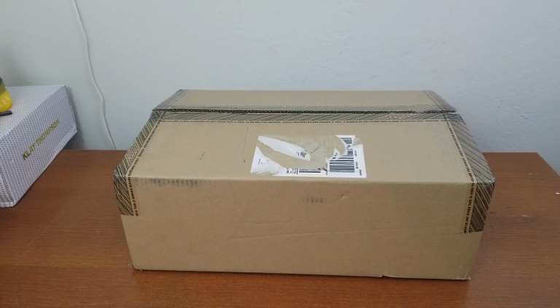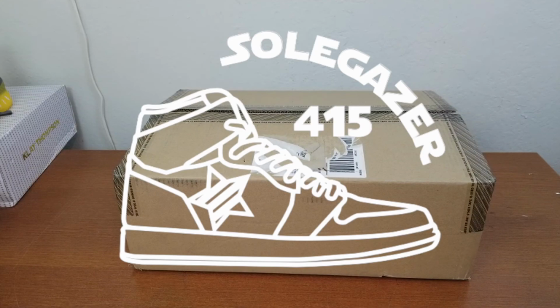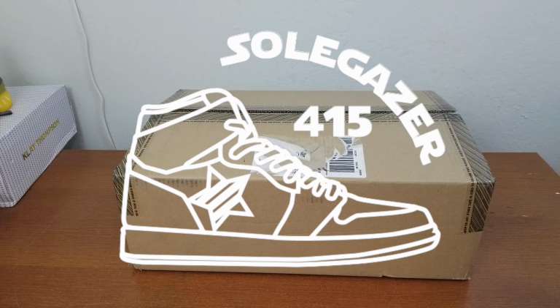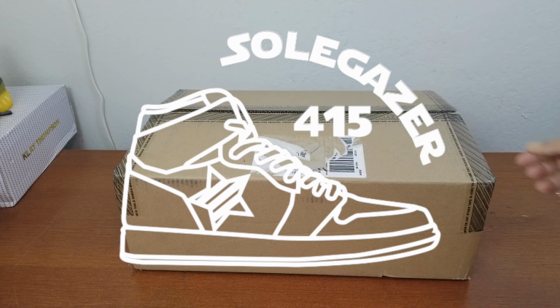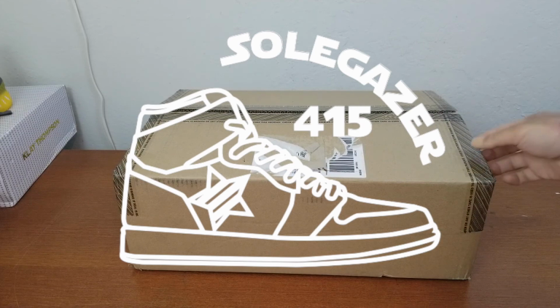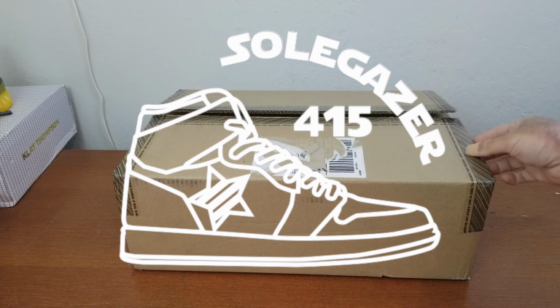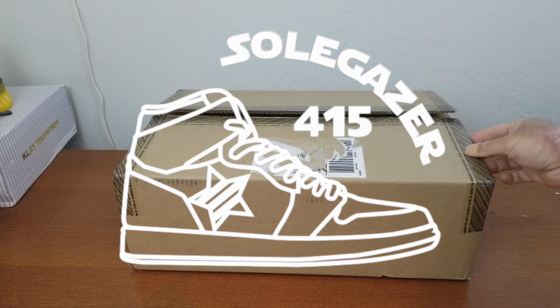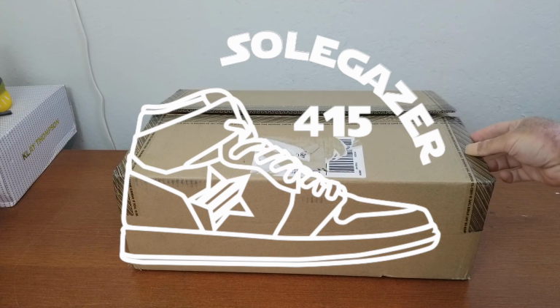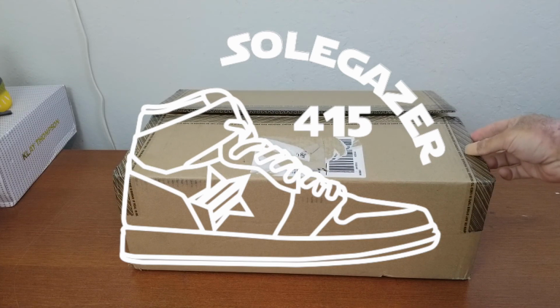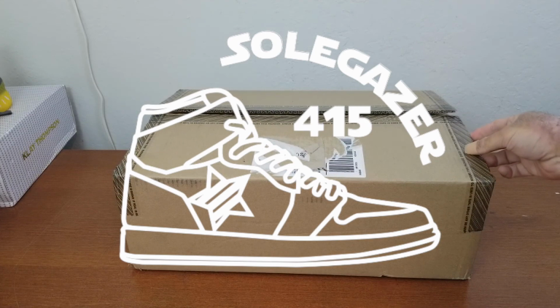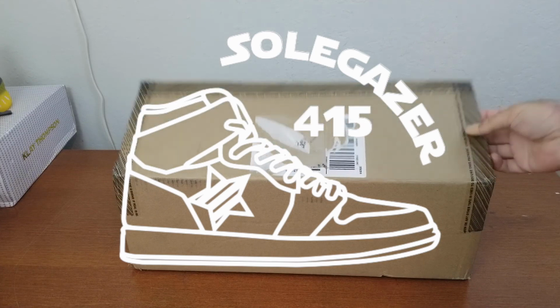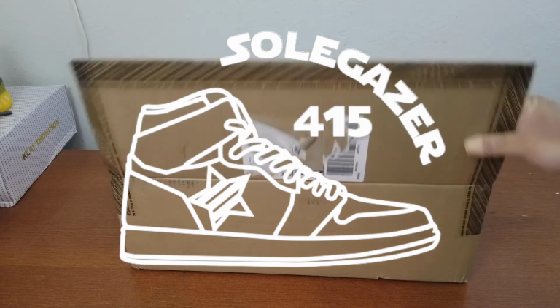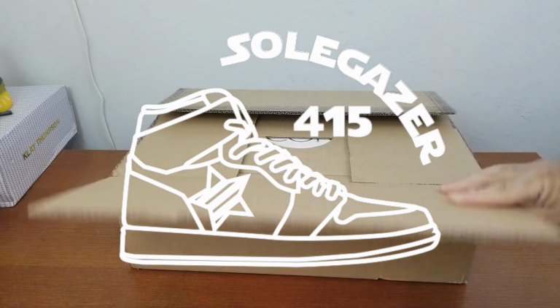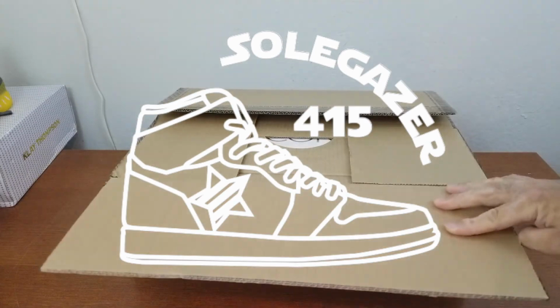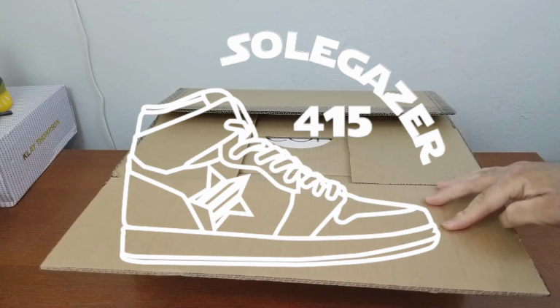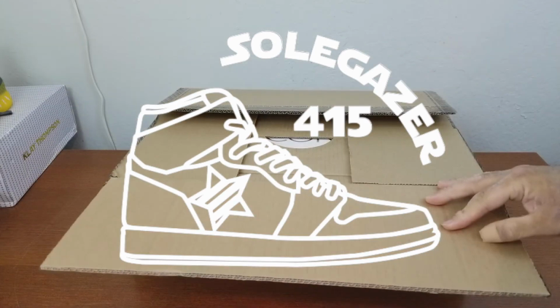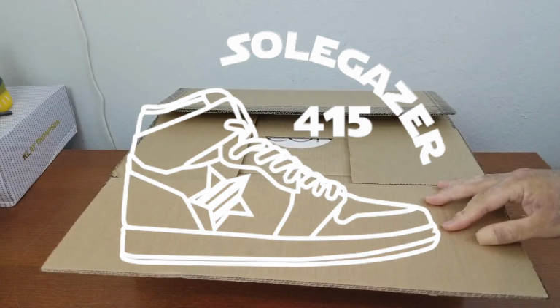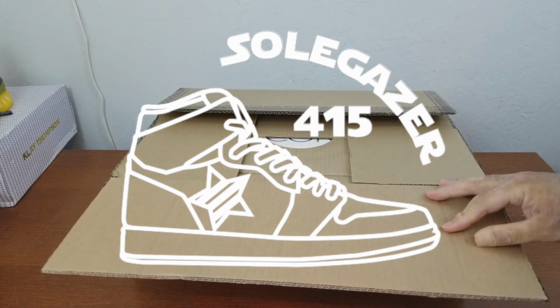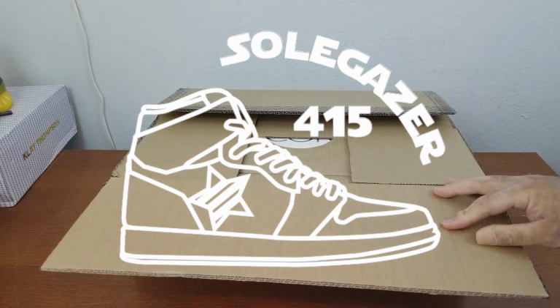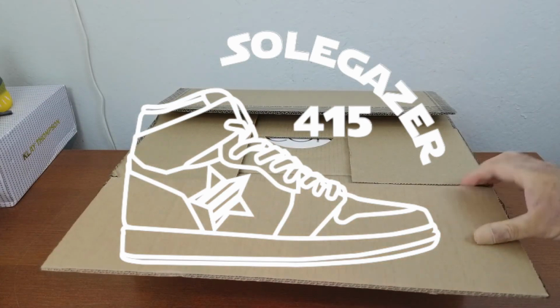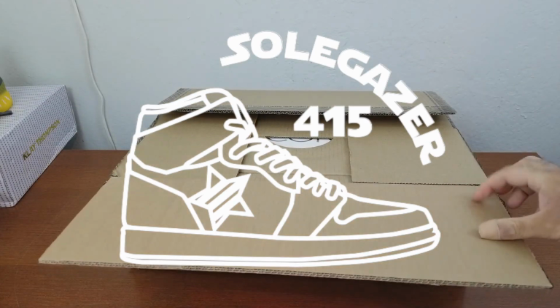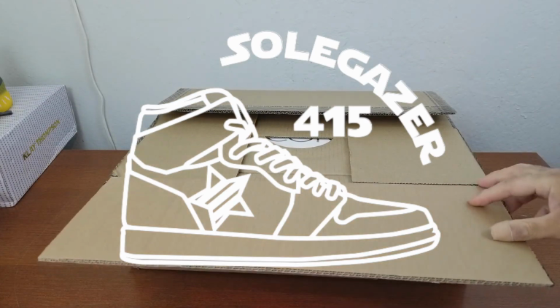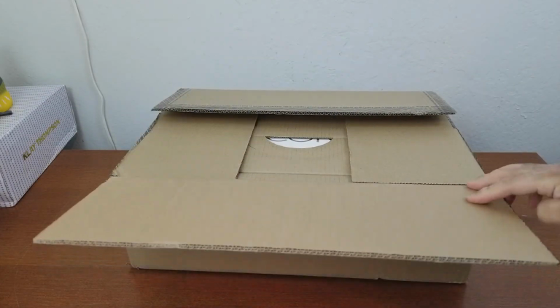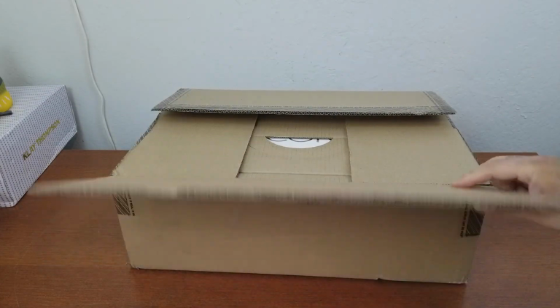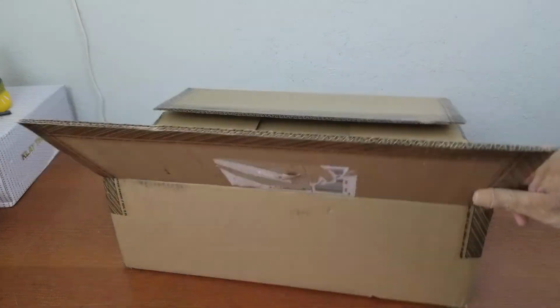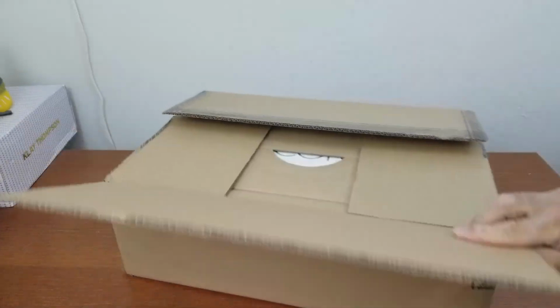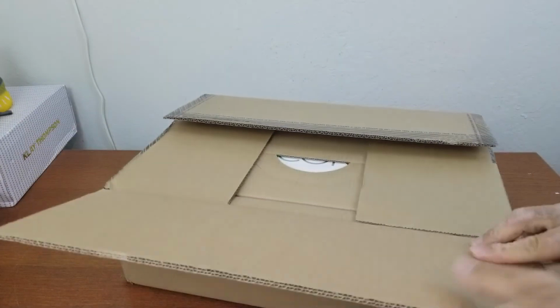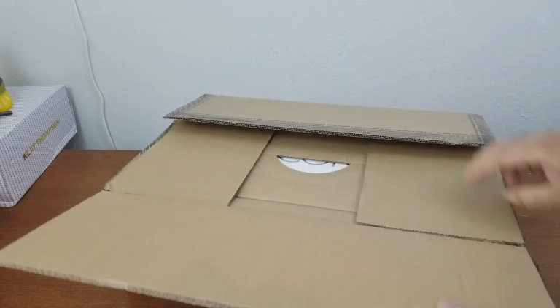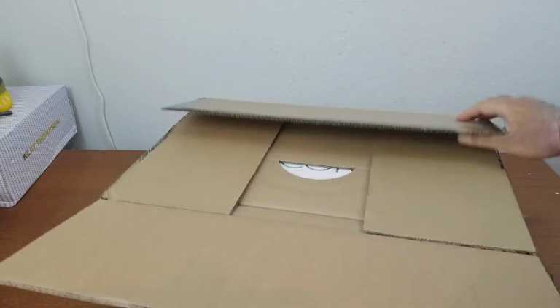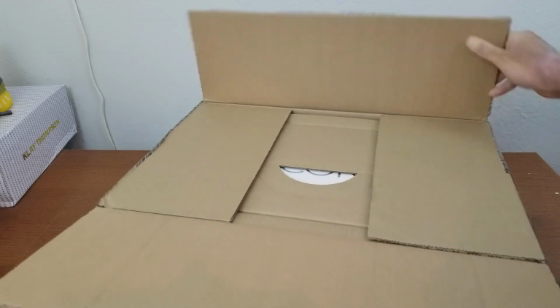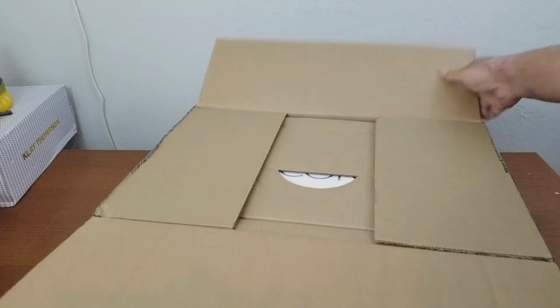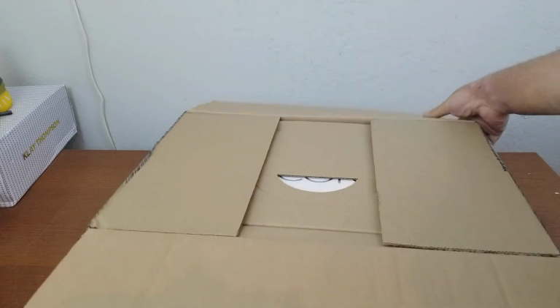Hi, this is SoulGazer. Today I would like to share my experience of Under Armour Icon.